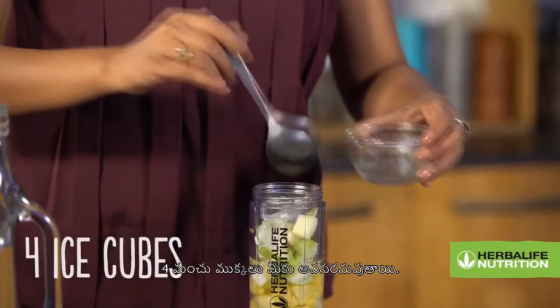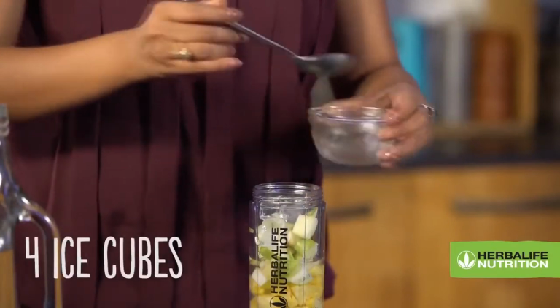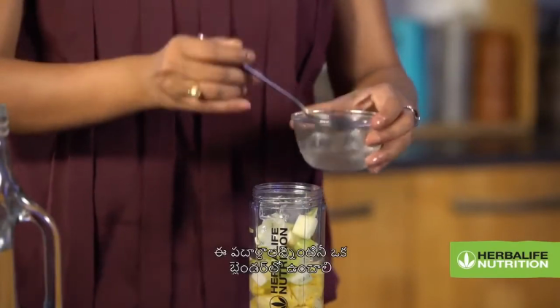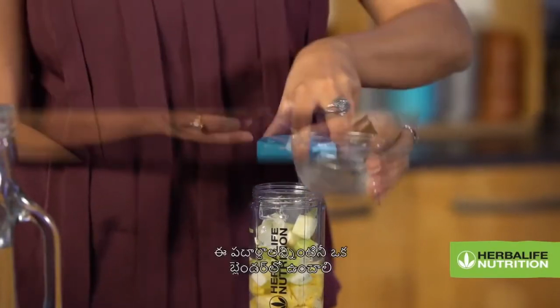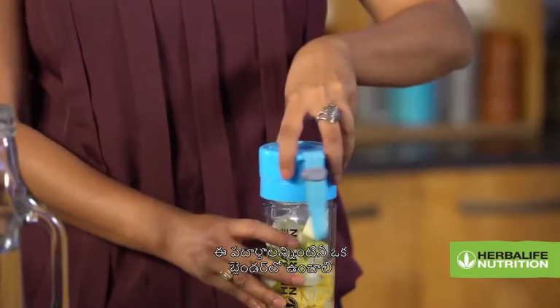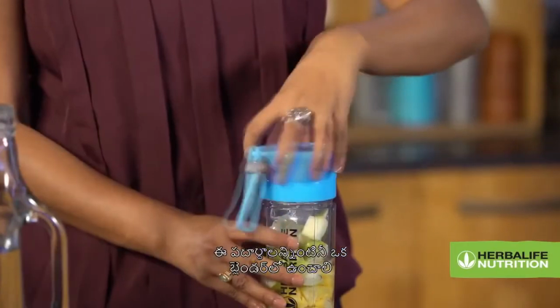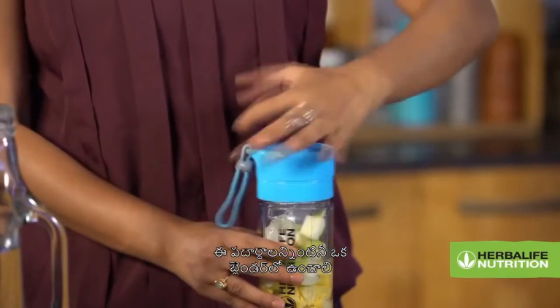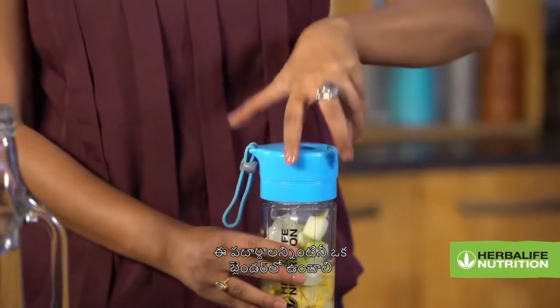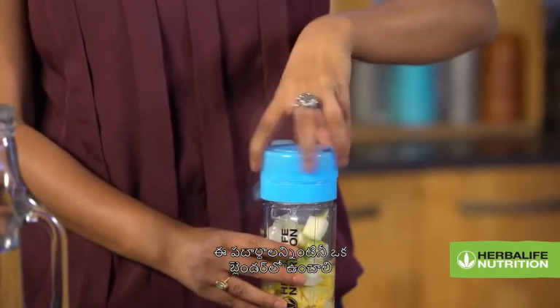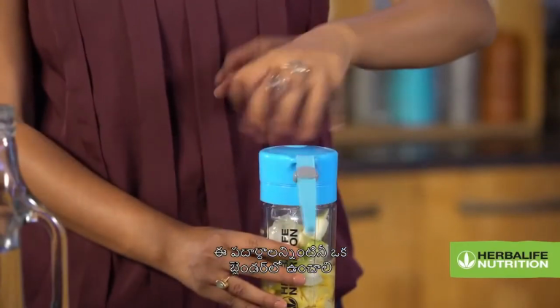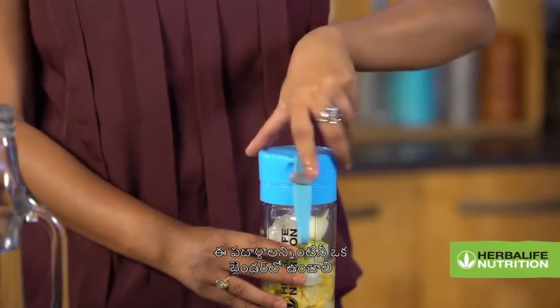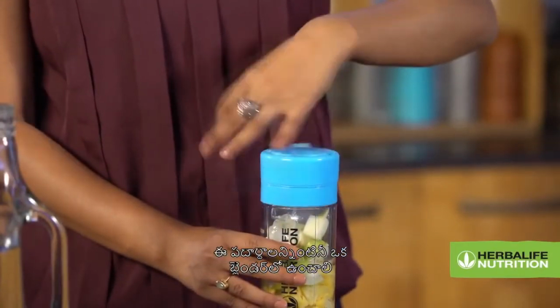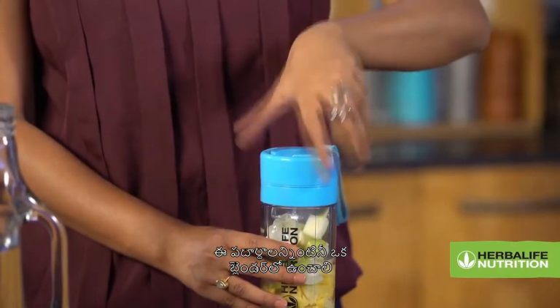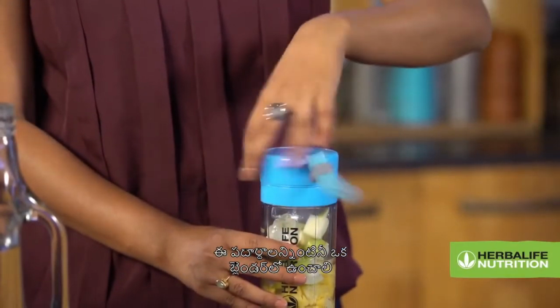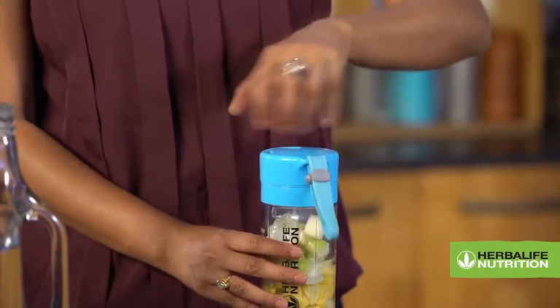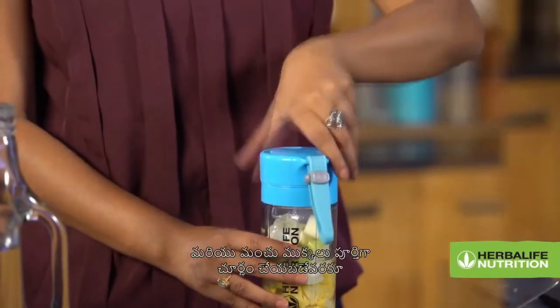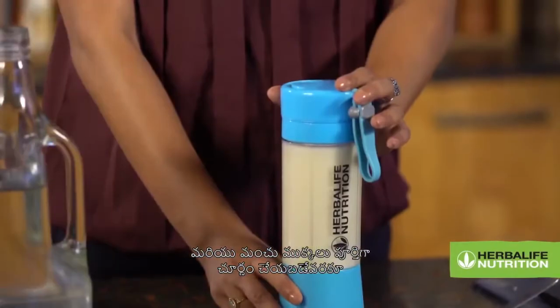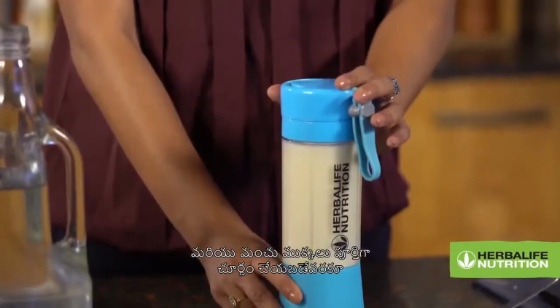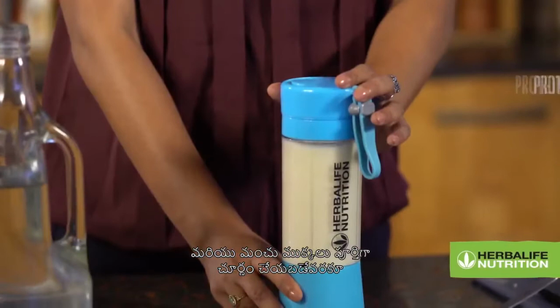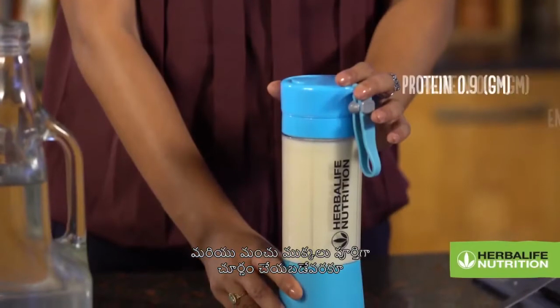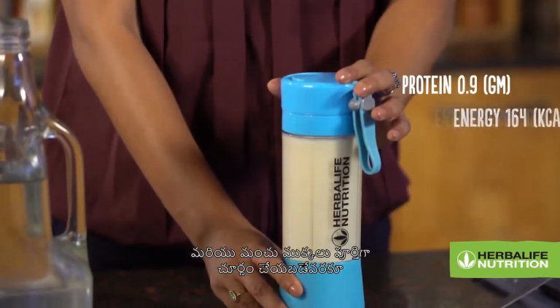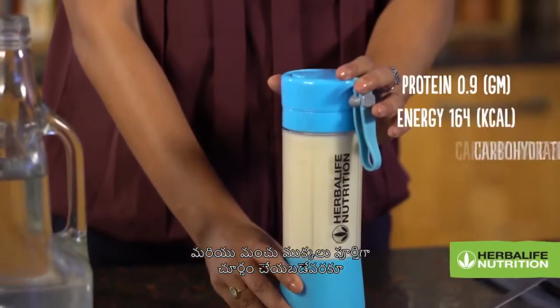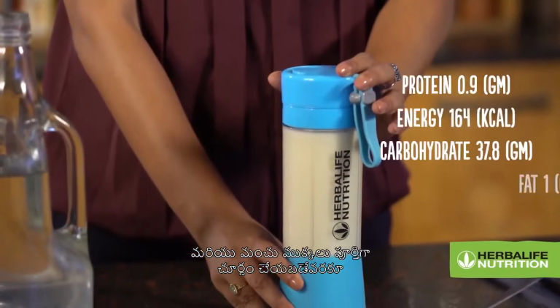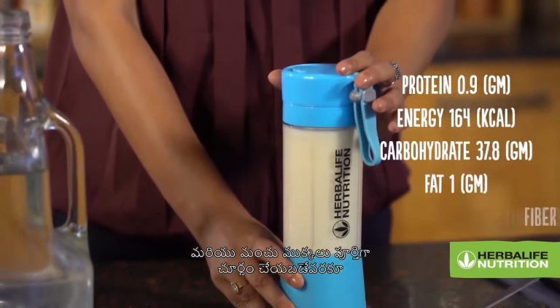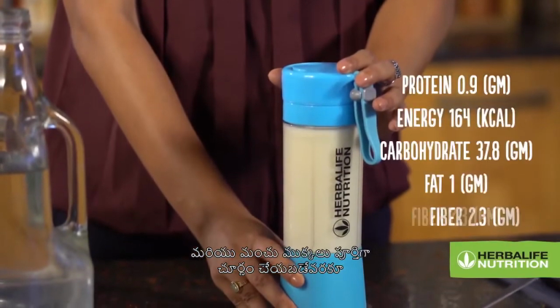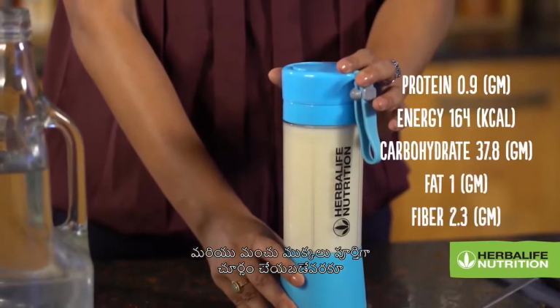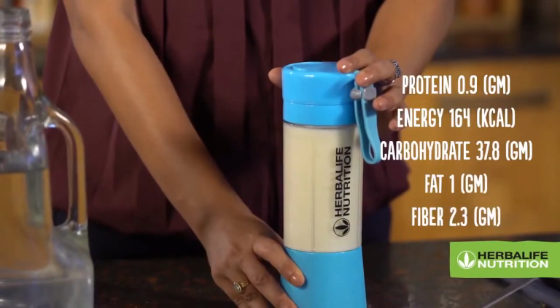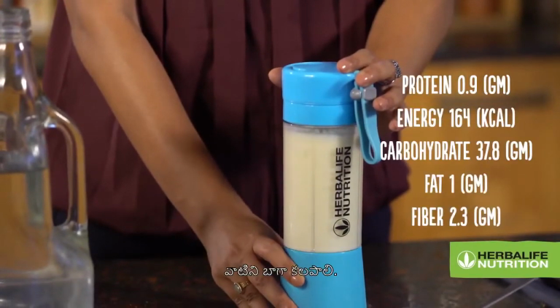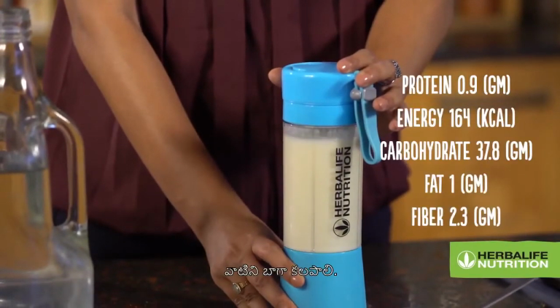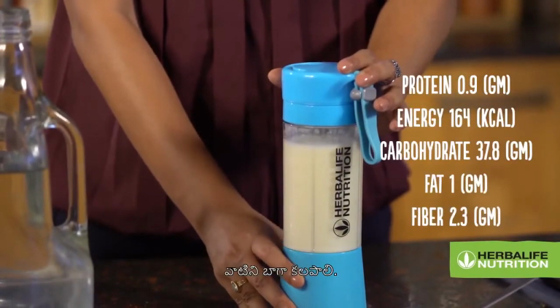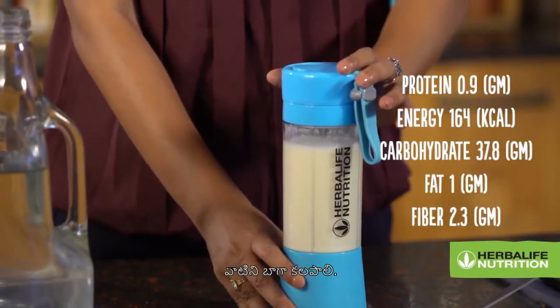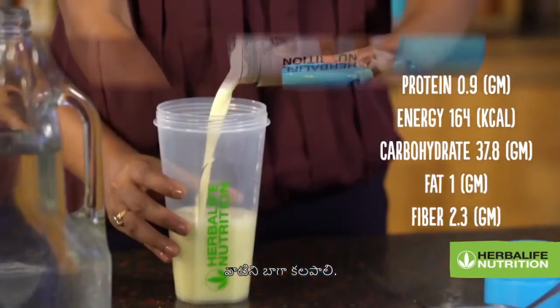Place all the ingredients in the blender and blend thoroughly until the ice cubes are completely crushed.